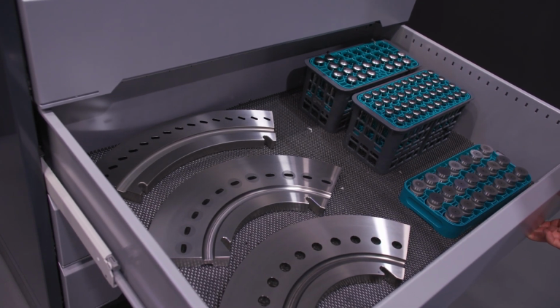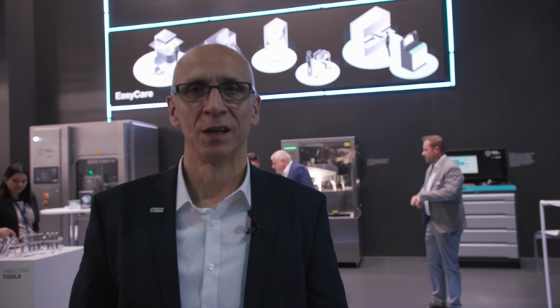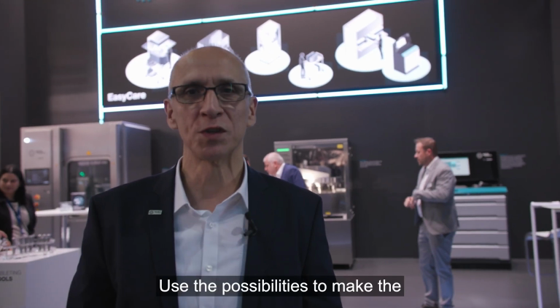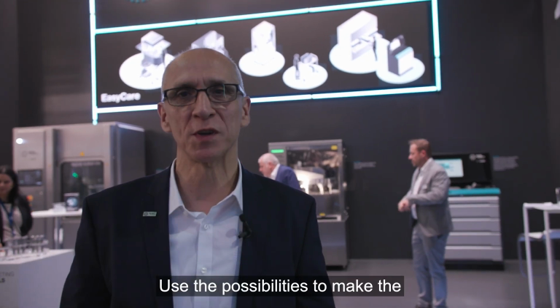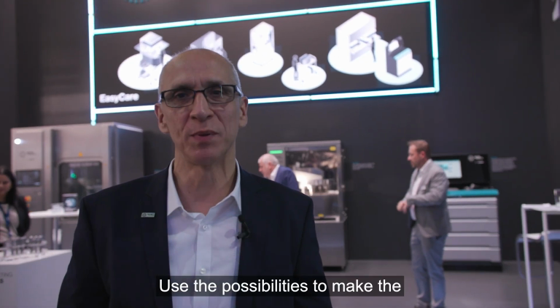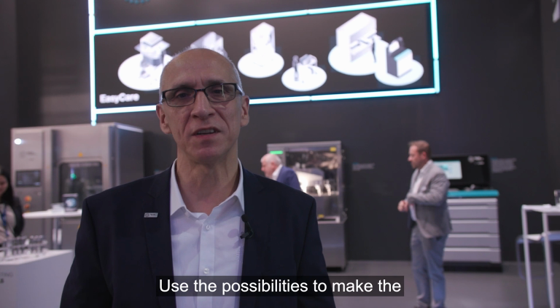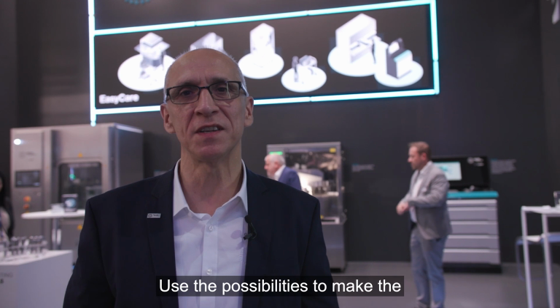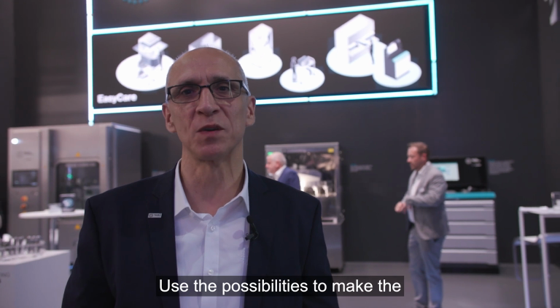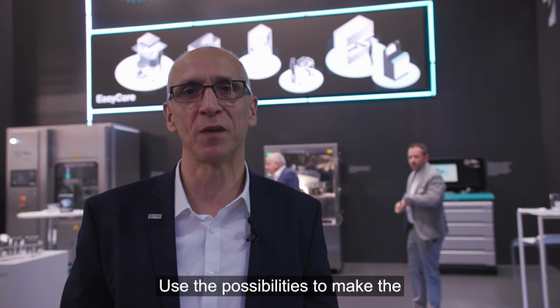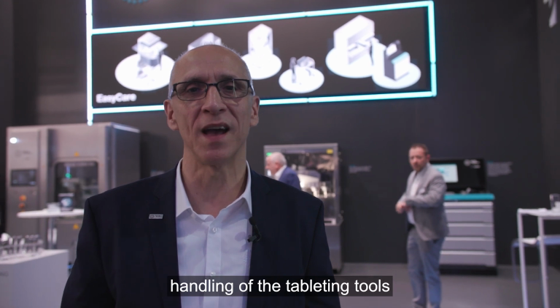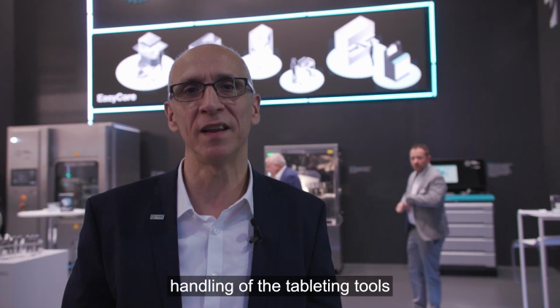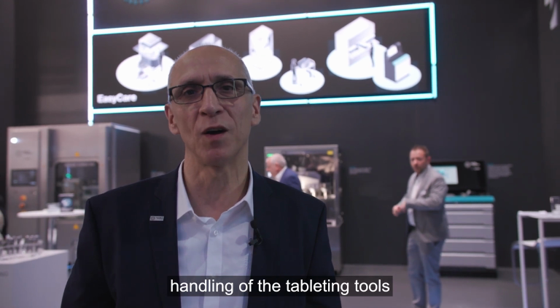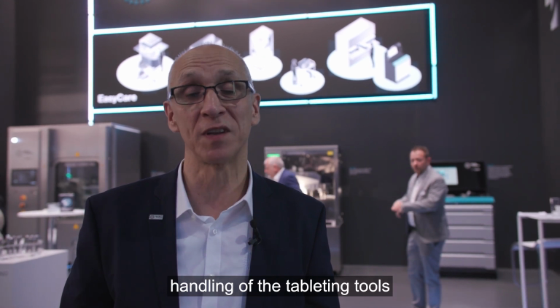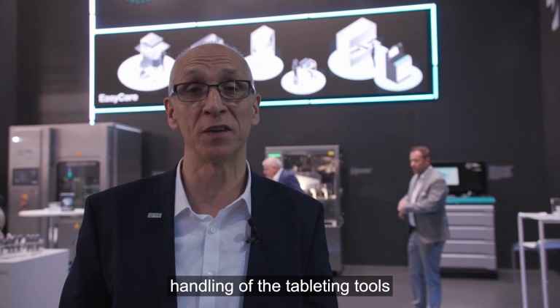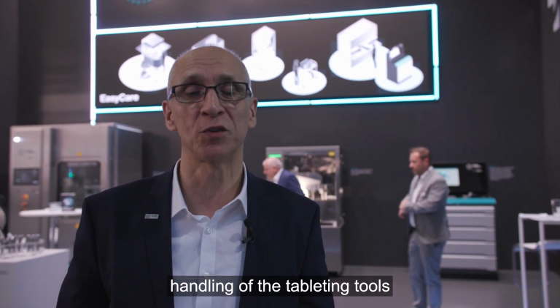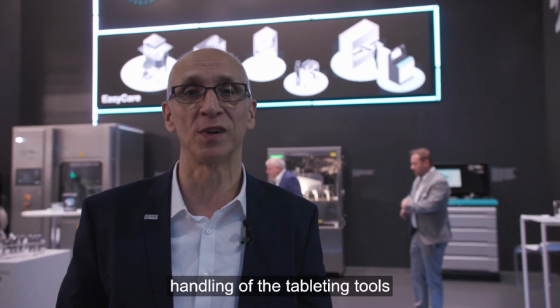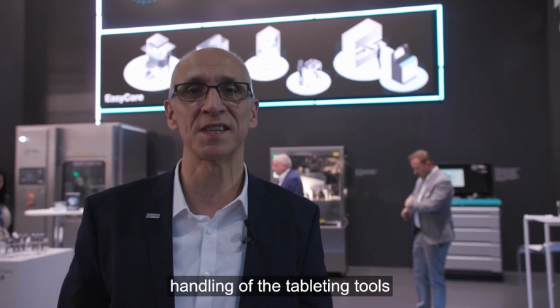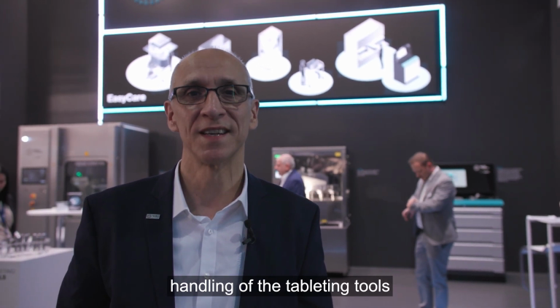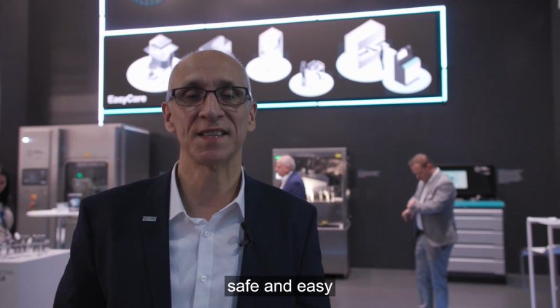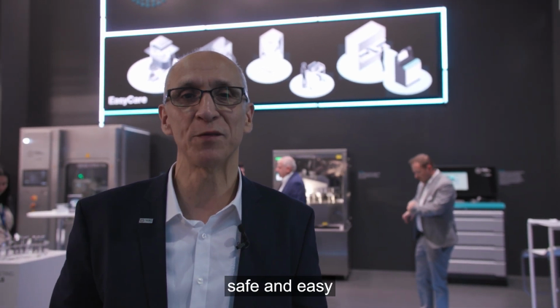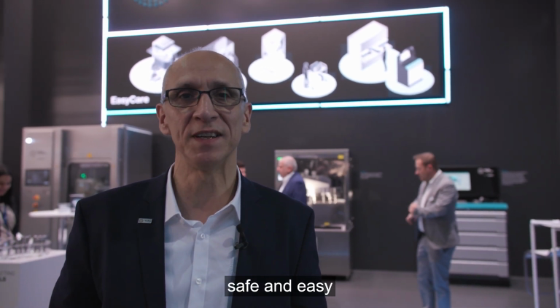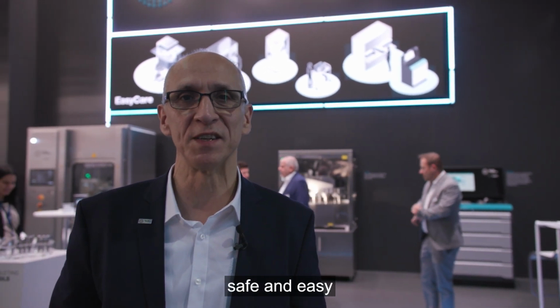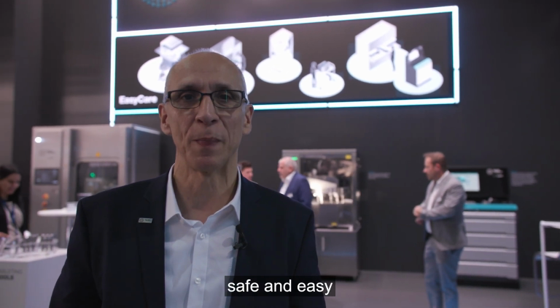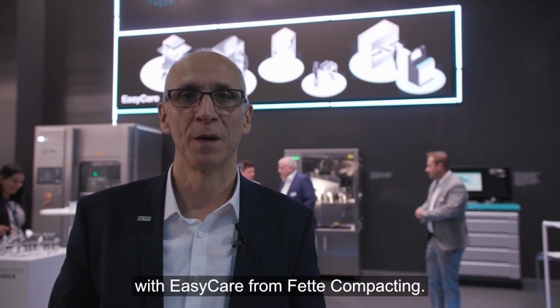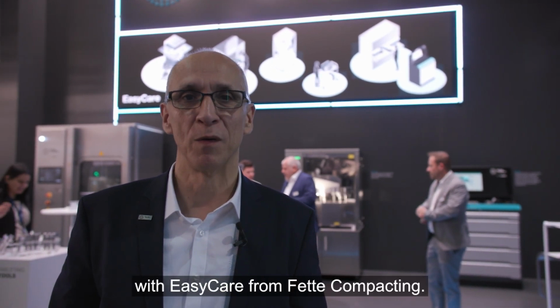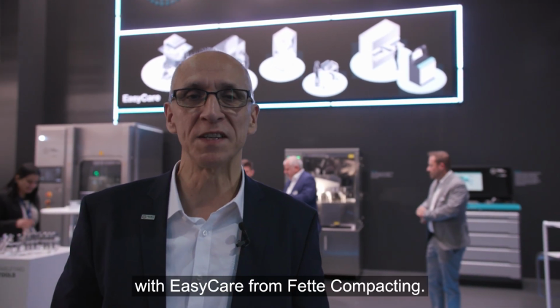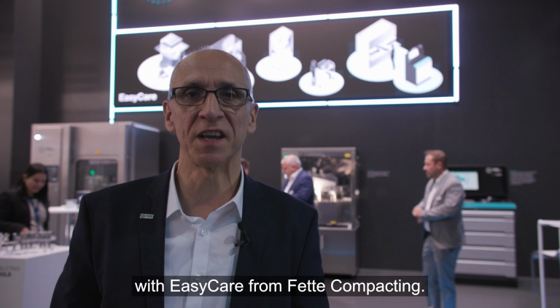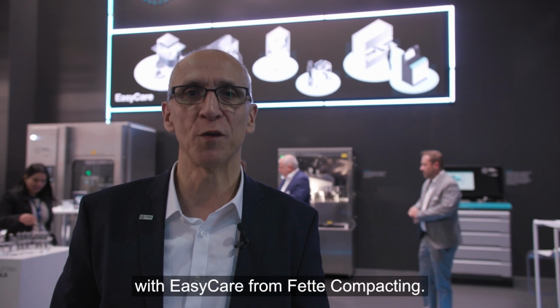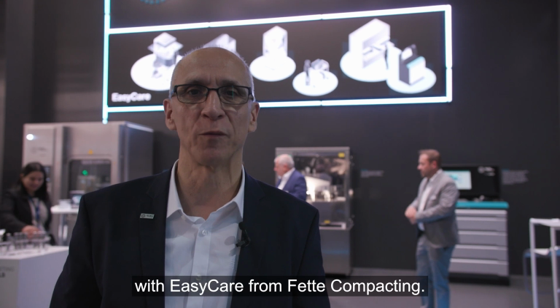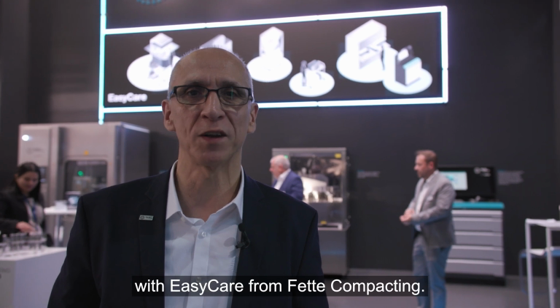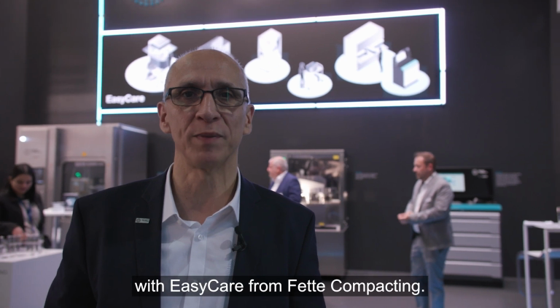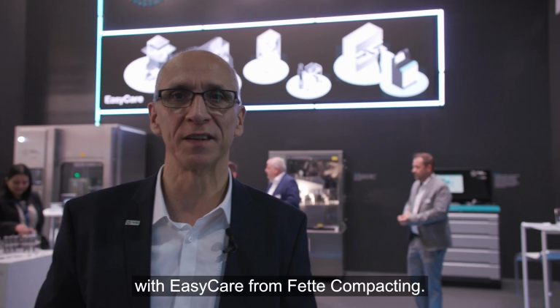Use the possibilities to make the handling of the tableting tools safe and easy with EZ-Care from FETTE Compacting.